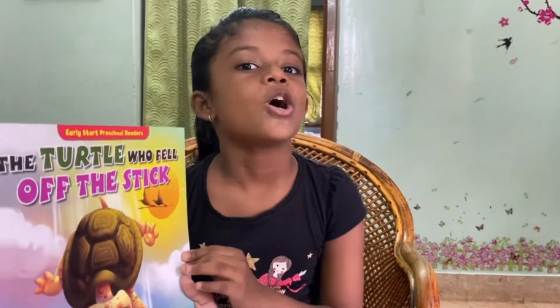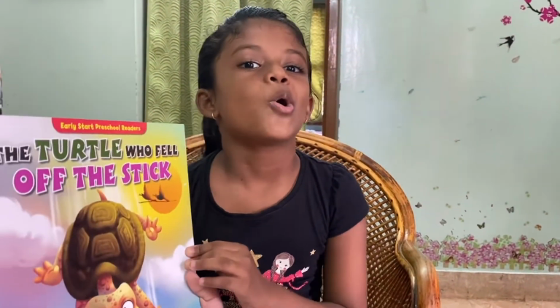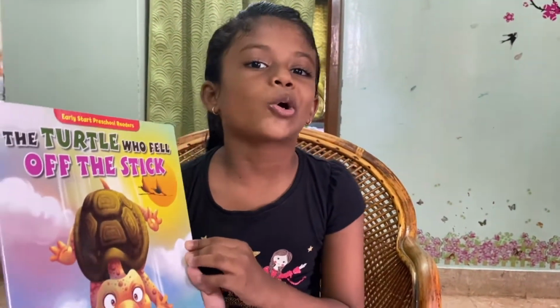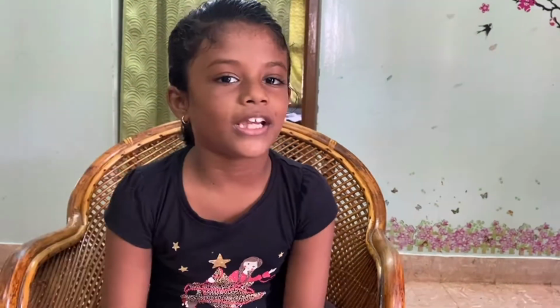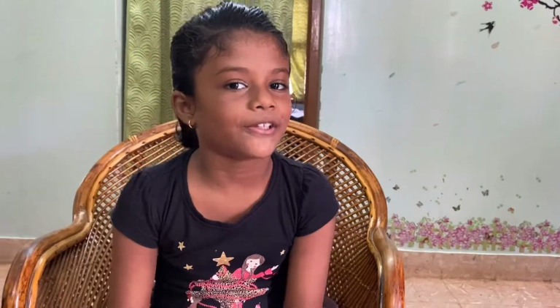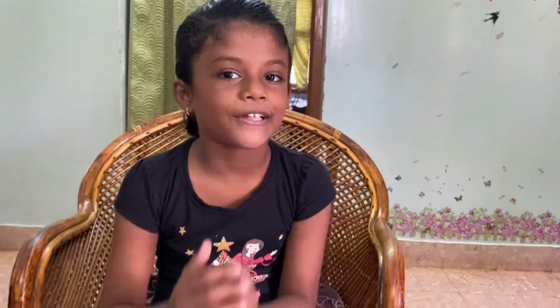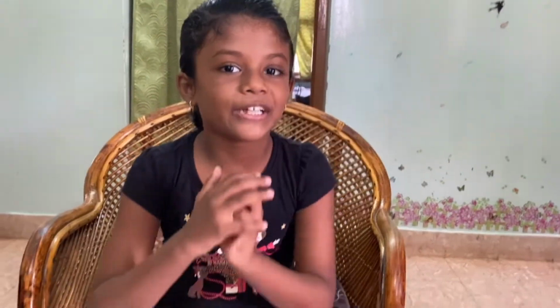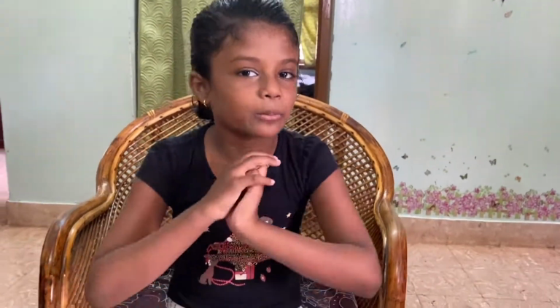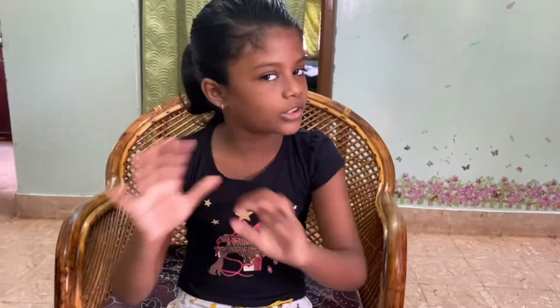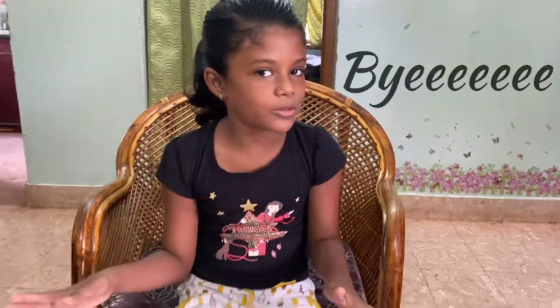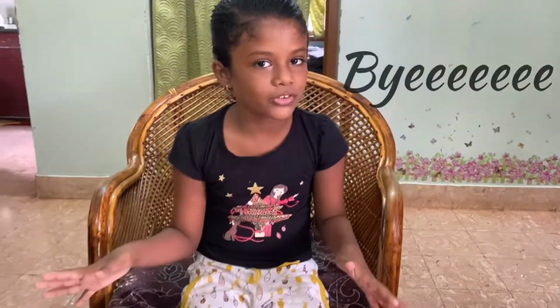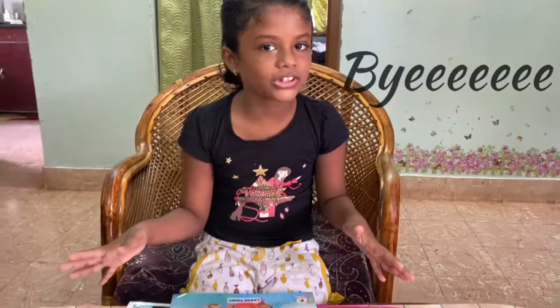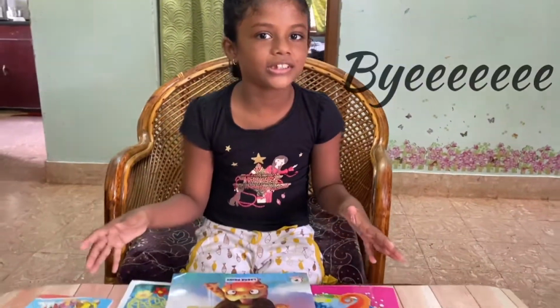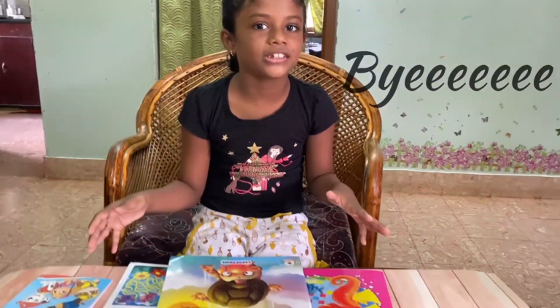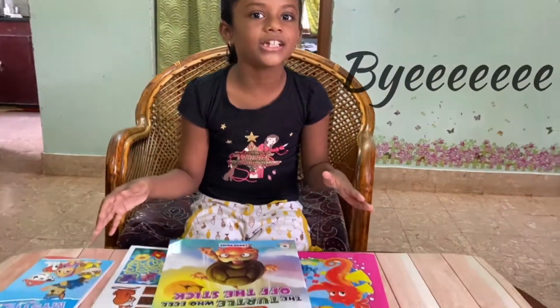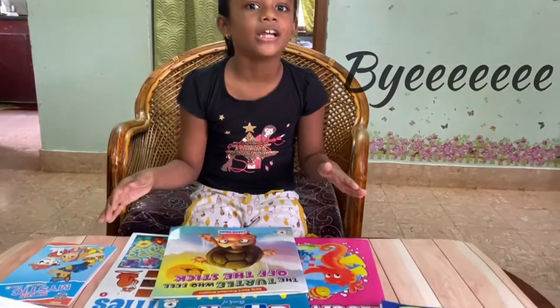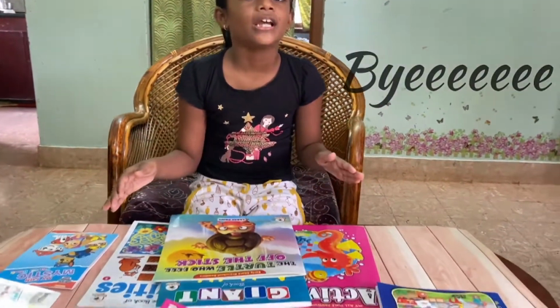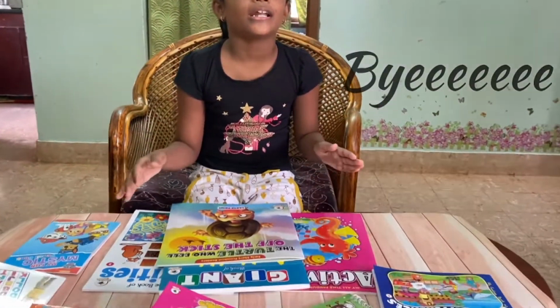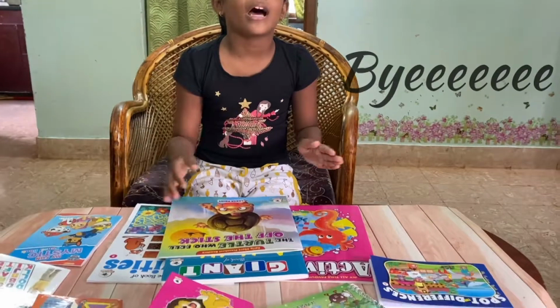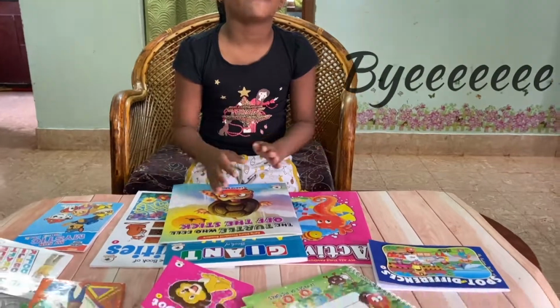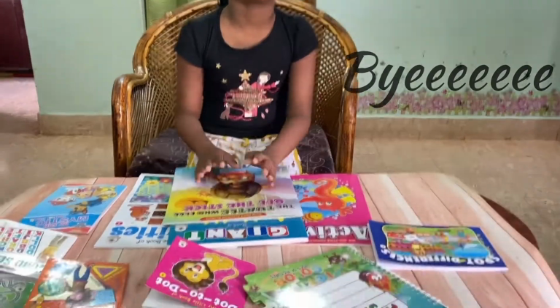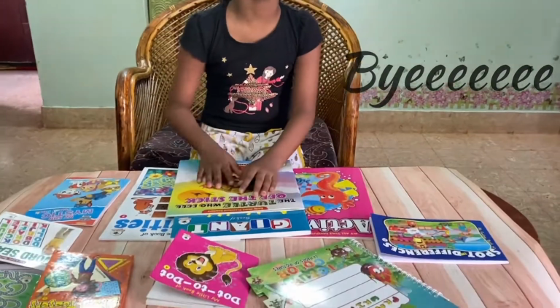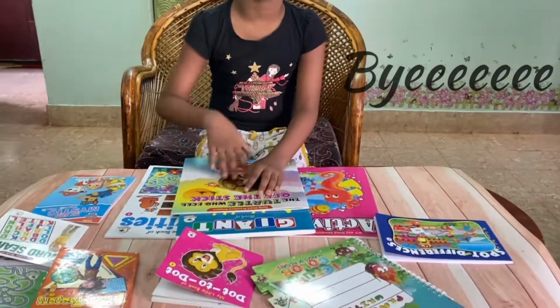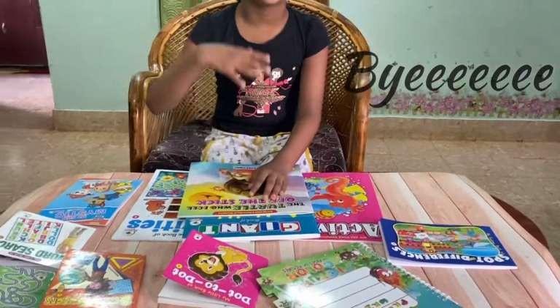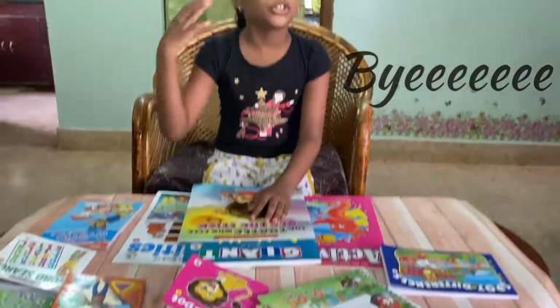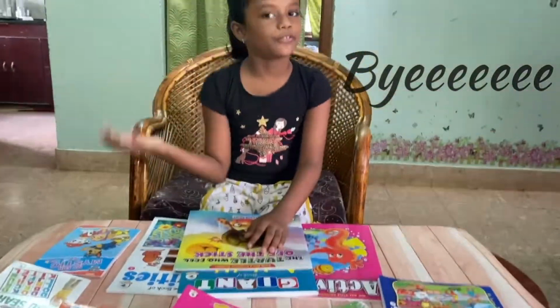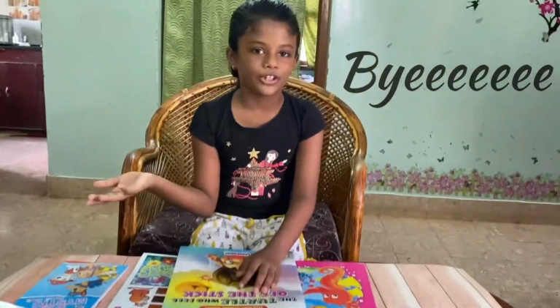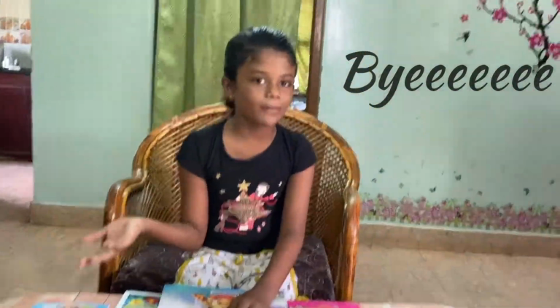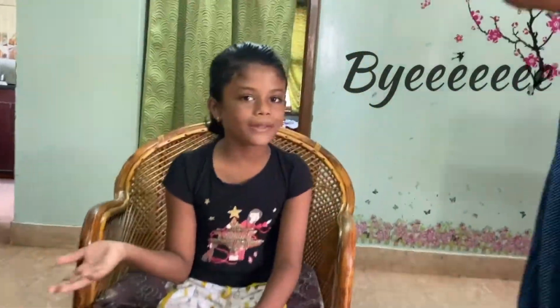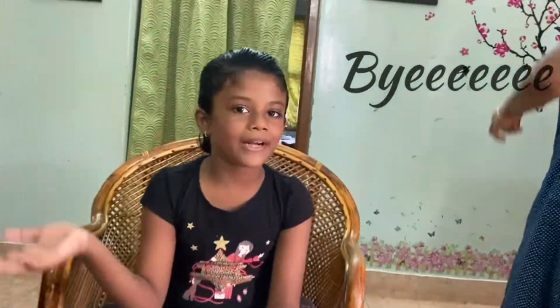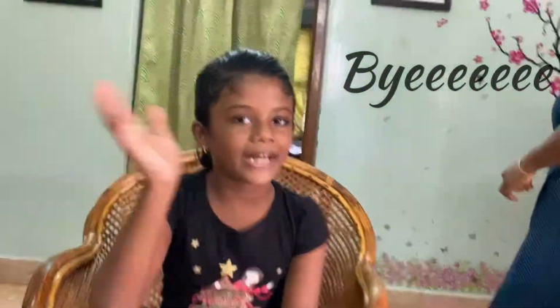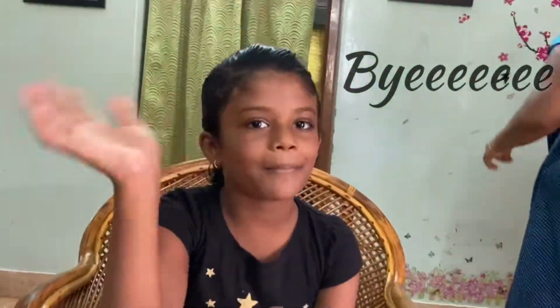So I am here to be a reader. I will have a book. See you in the next video. Bye!